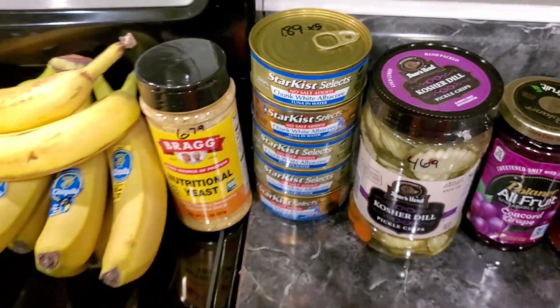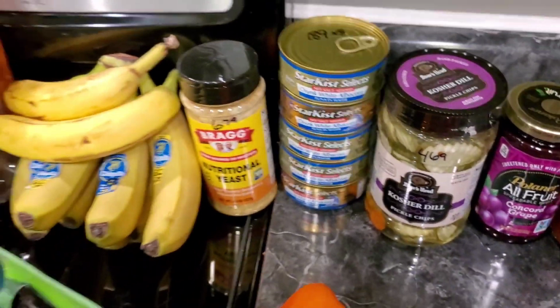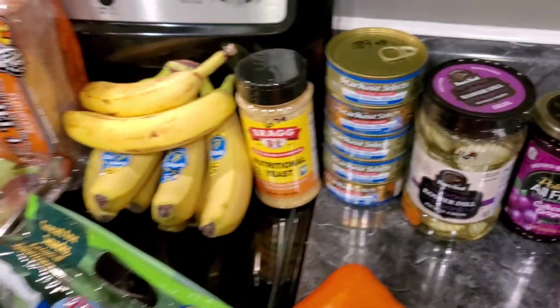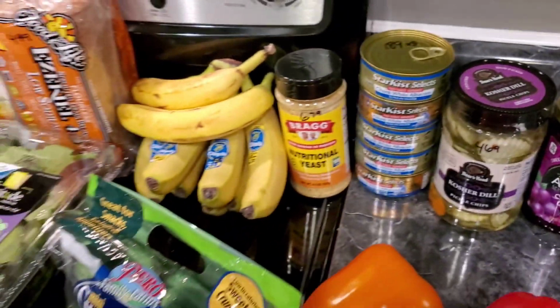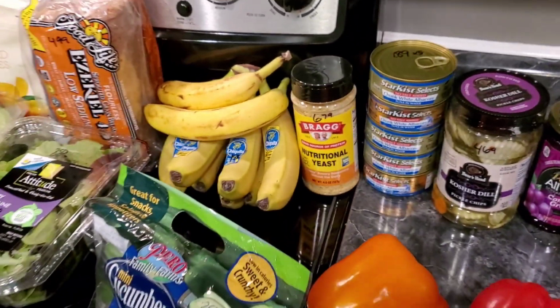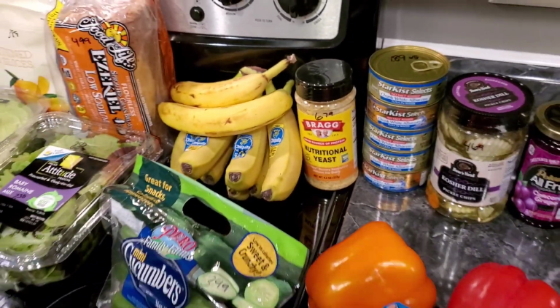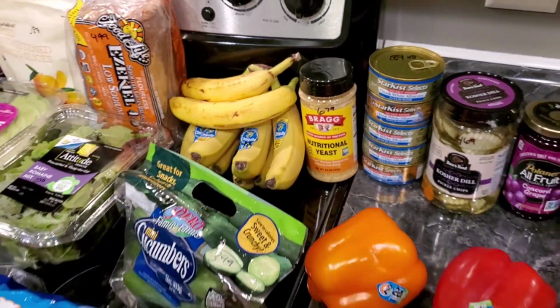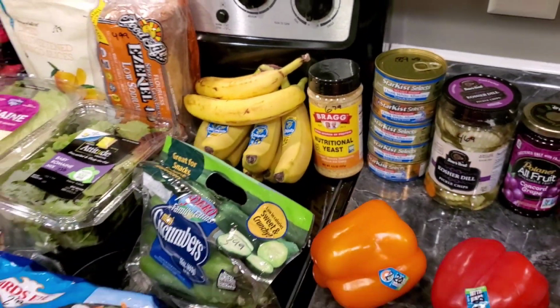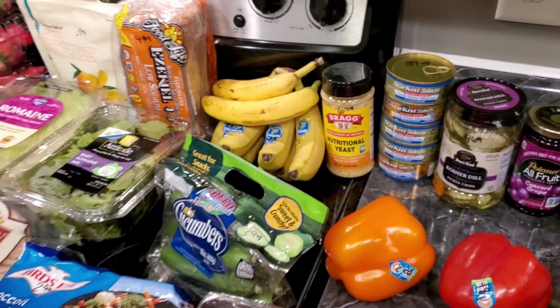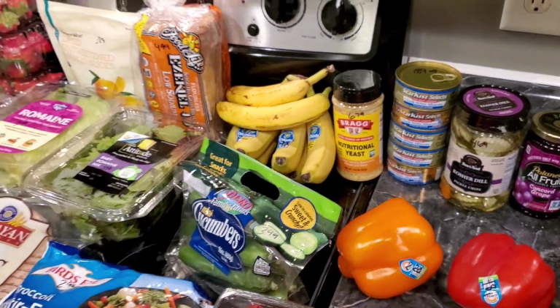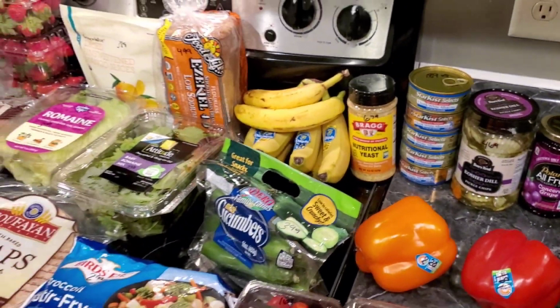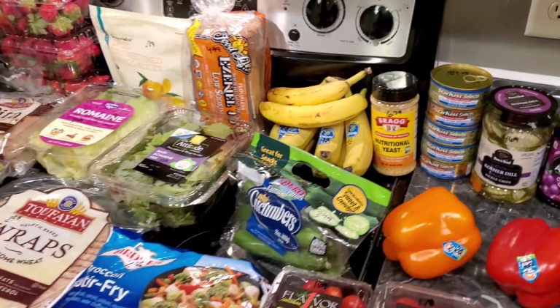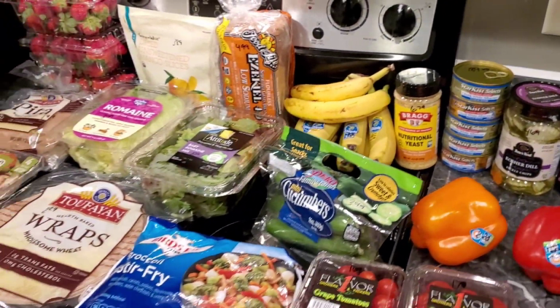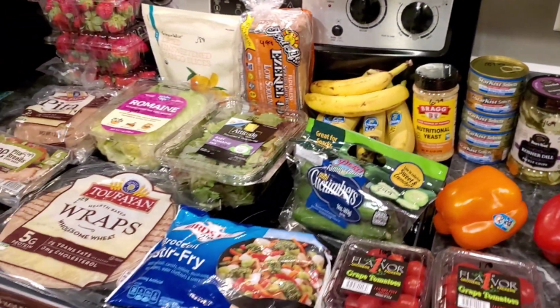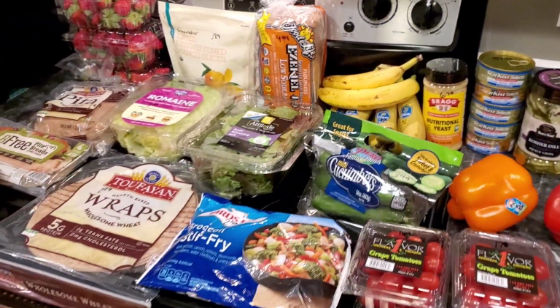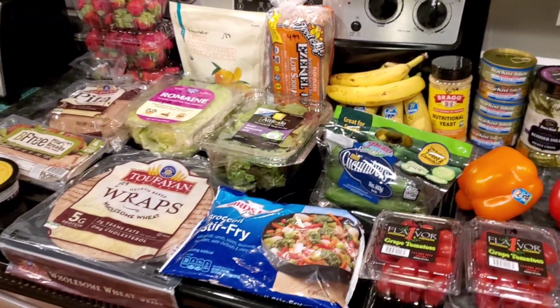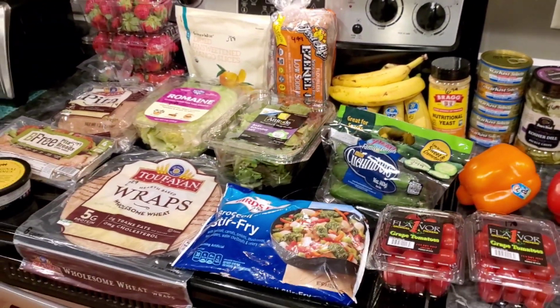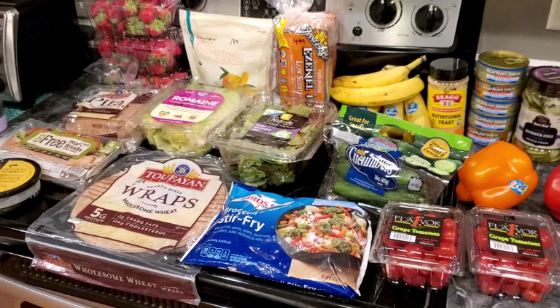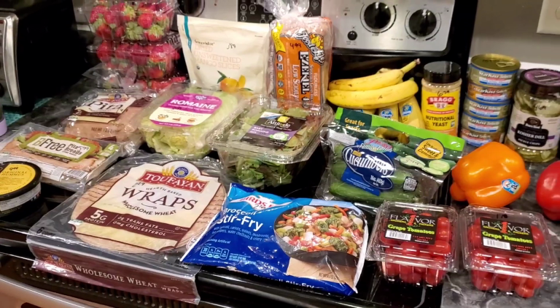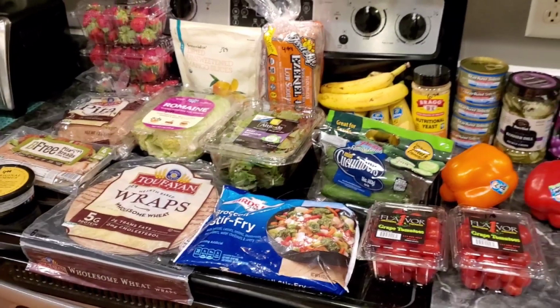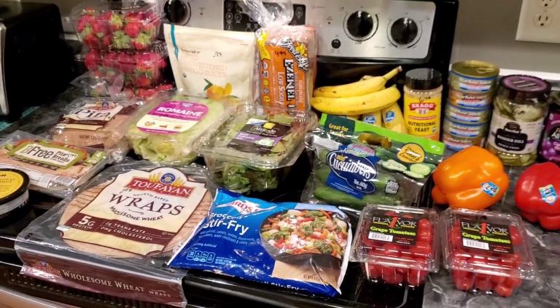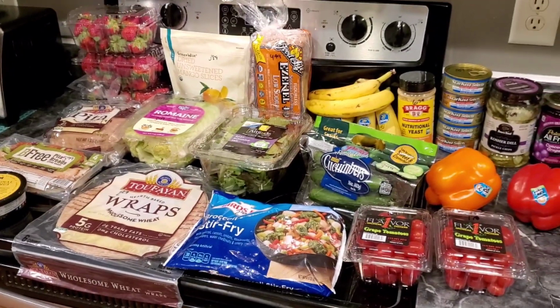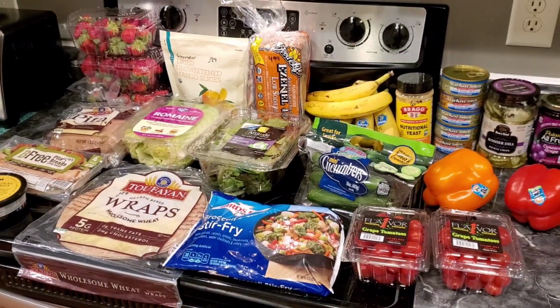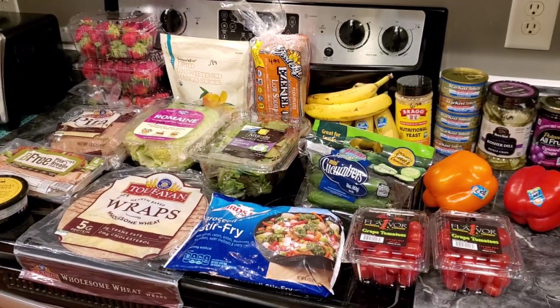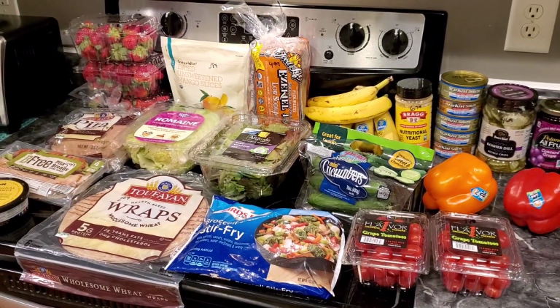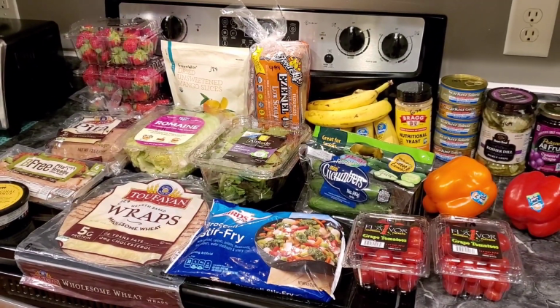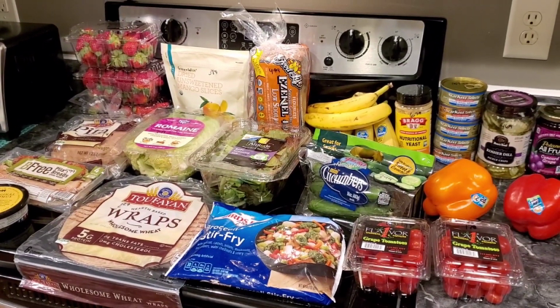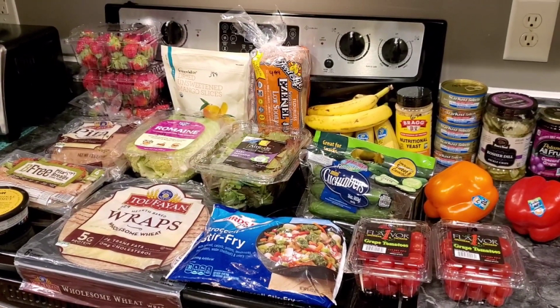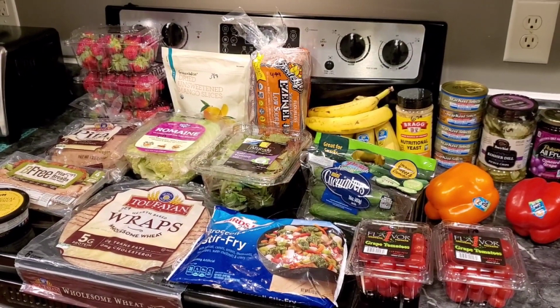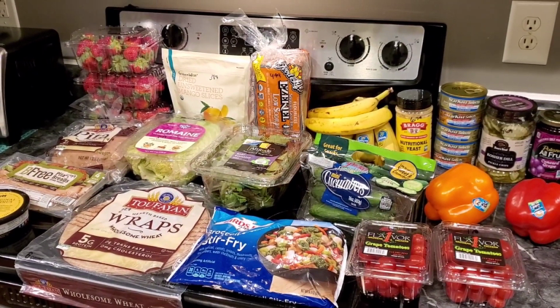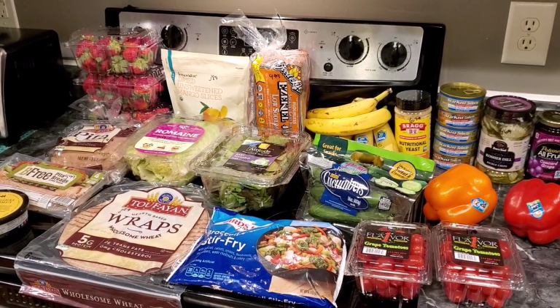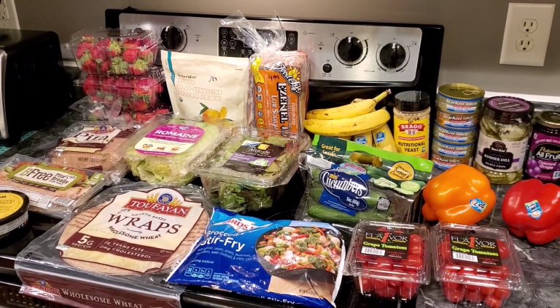That is the grocery haul, you guys. Thank you so much for watching. Take care — I'll see you in the next video. Bye guys!